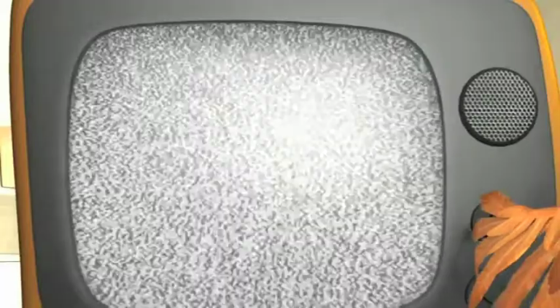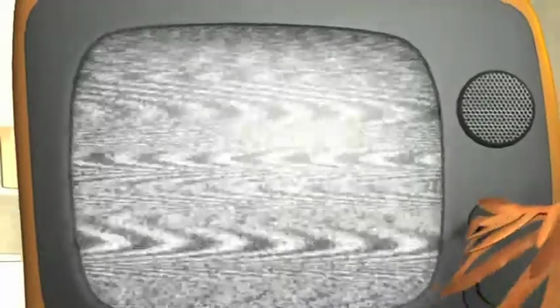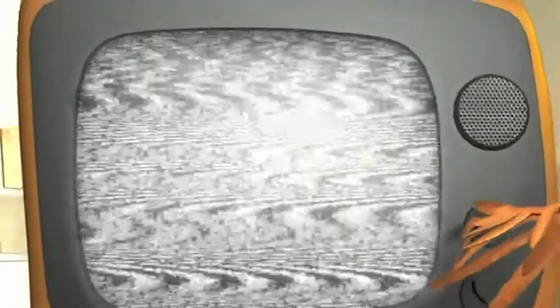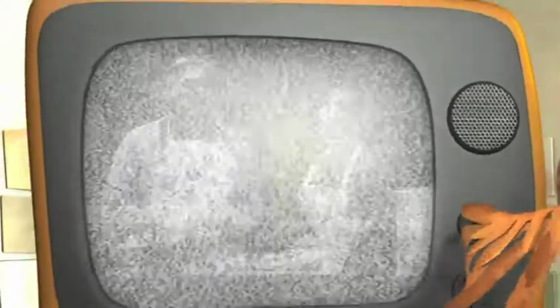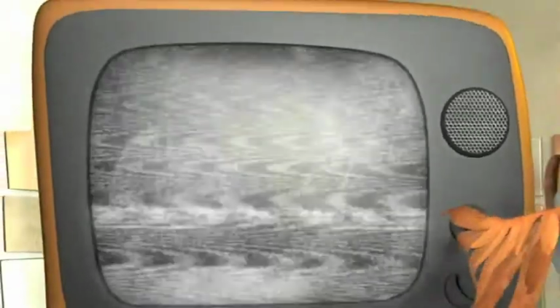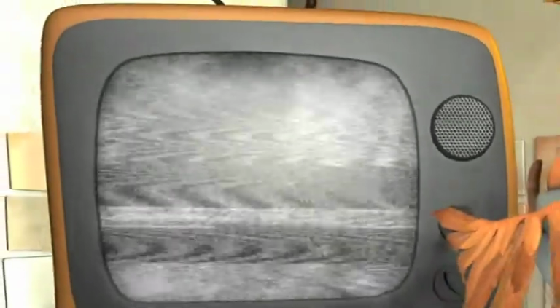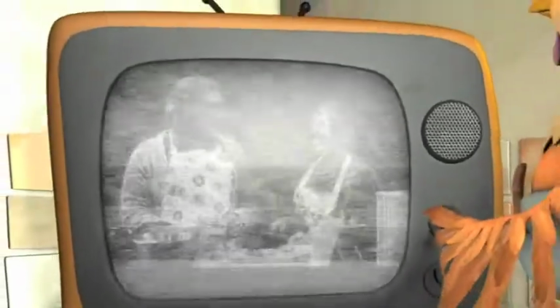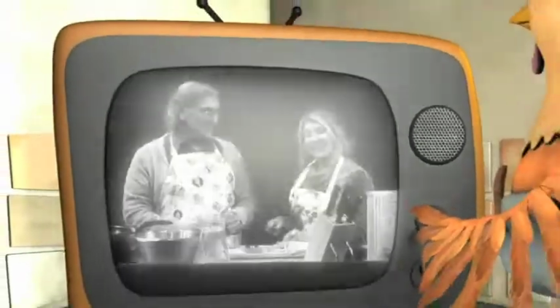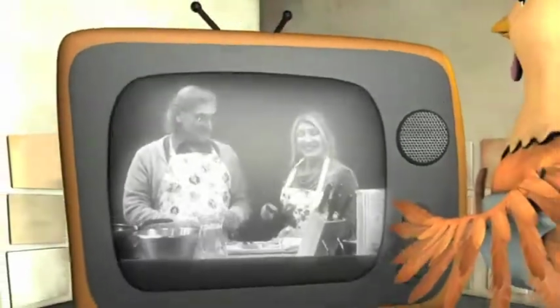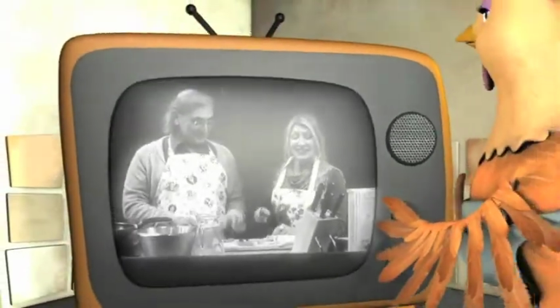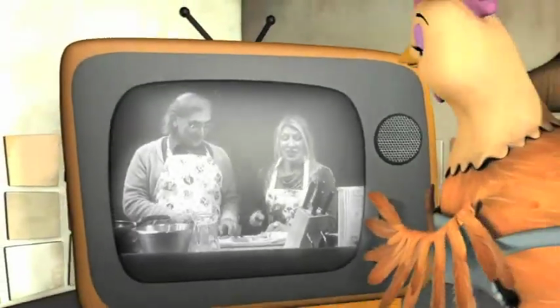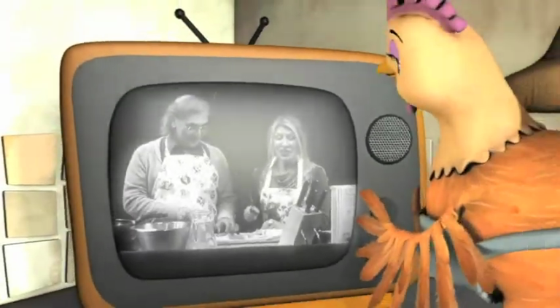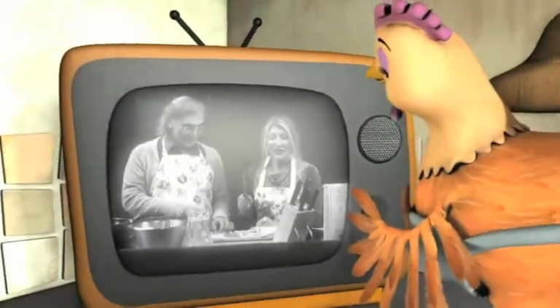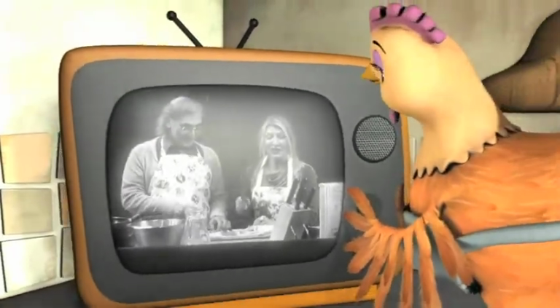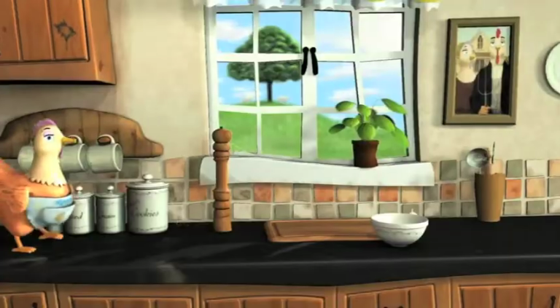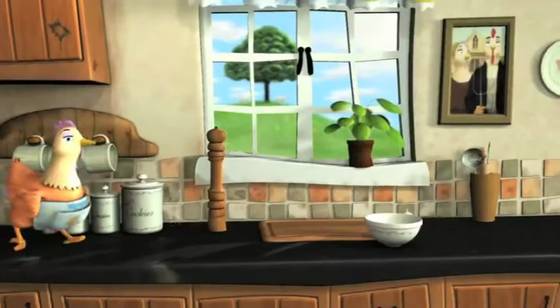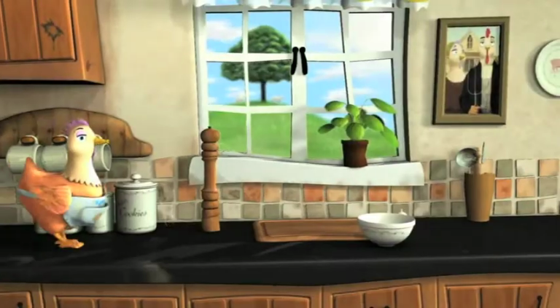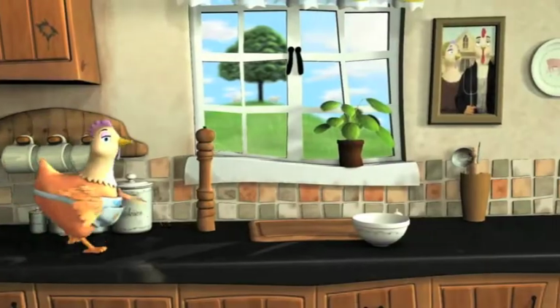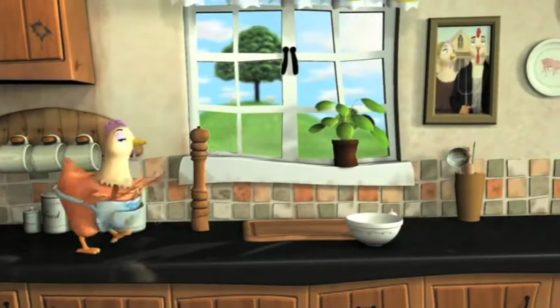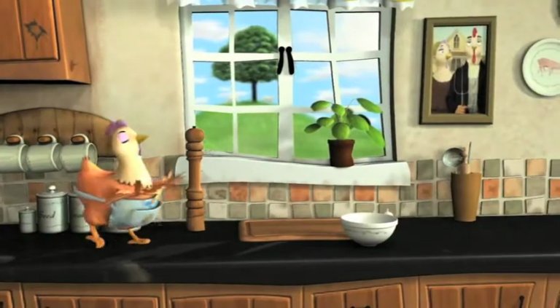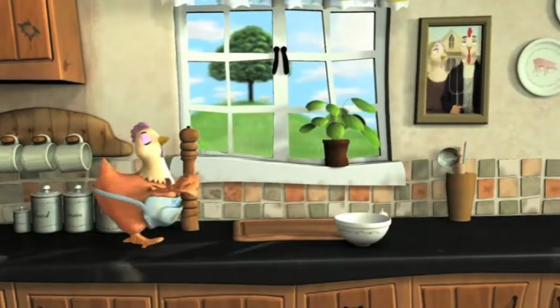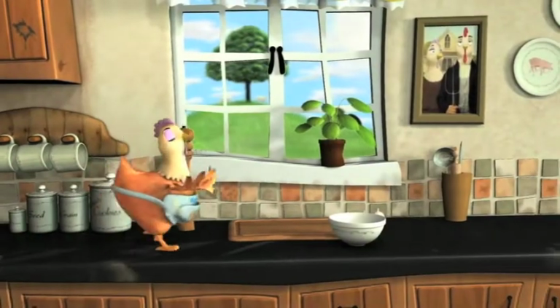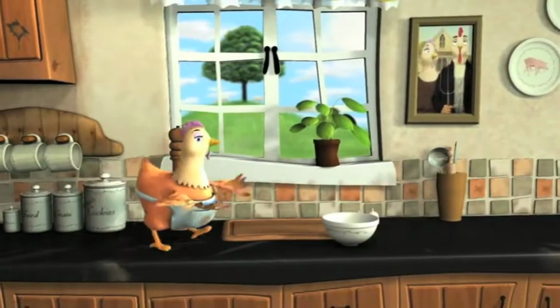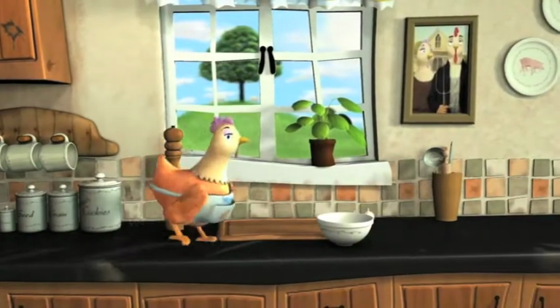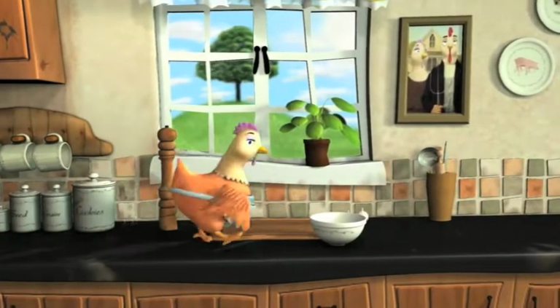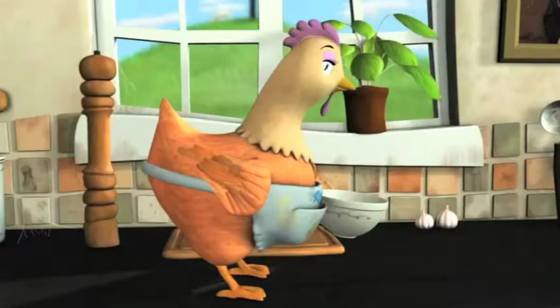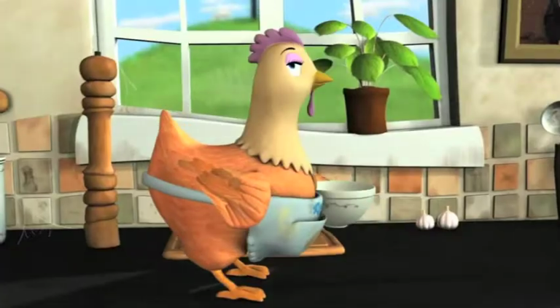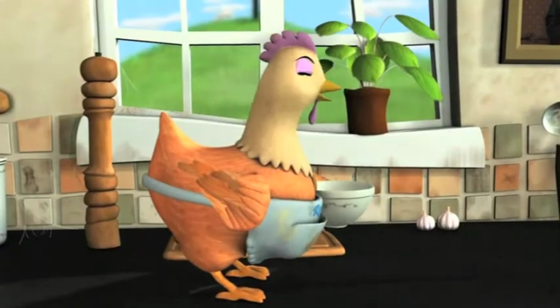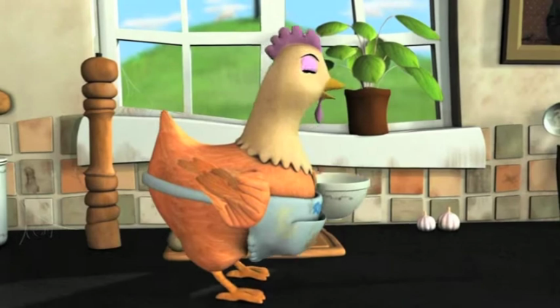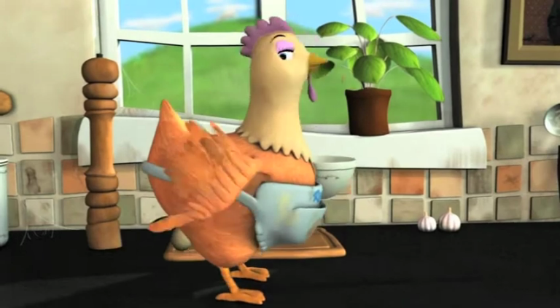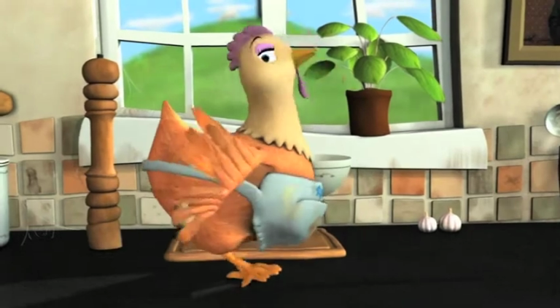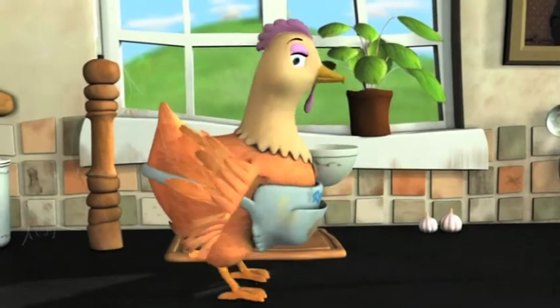Okay, and what's next, Susan? Okay, next we have a very simple oven dish. It's a piece of cake to prepare.